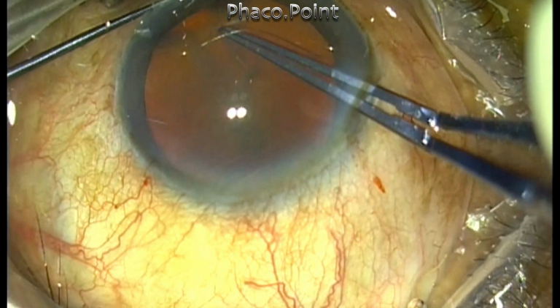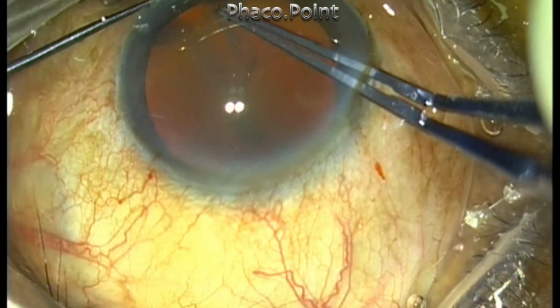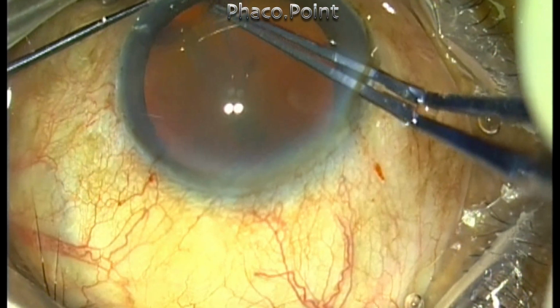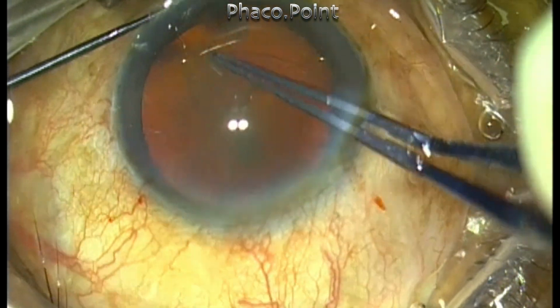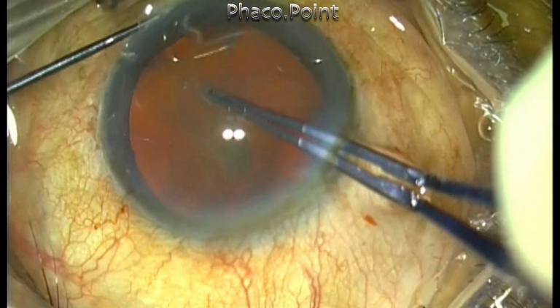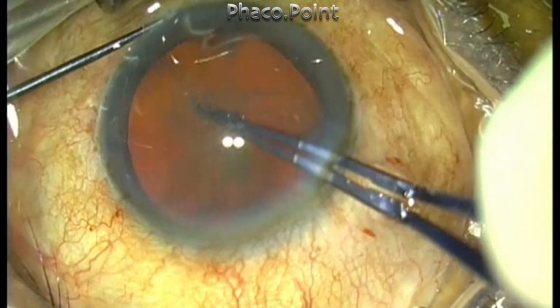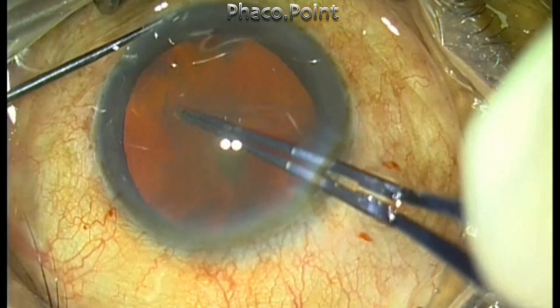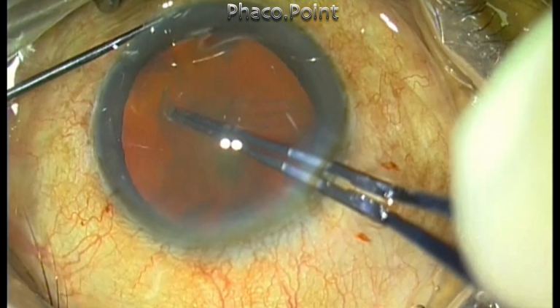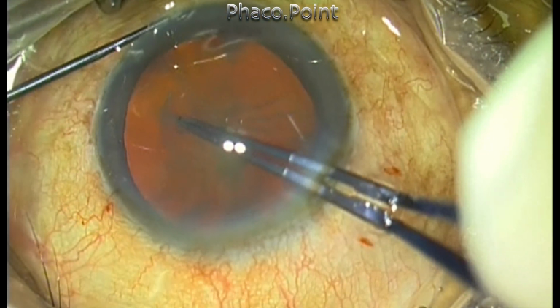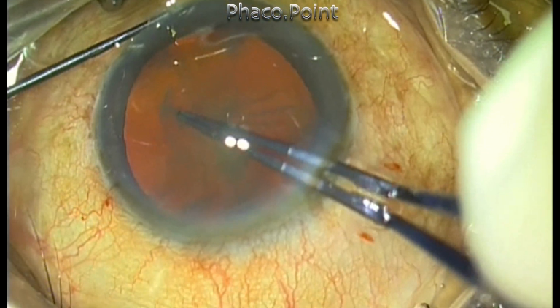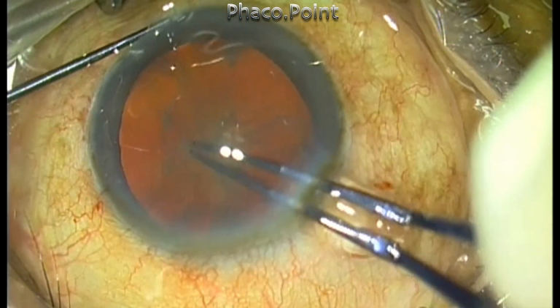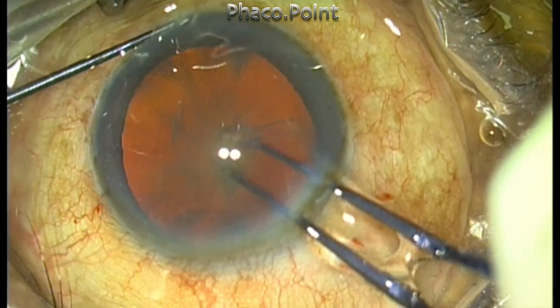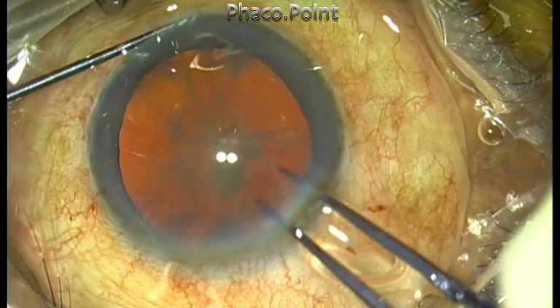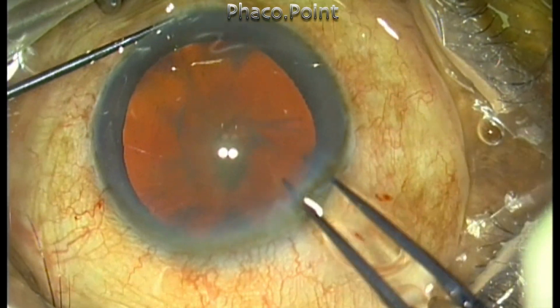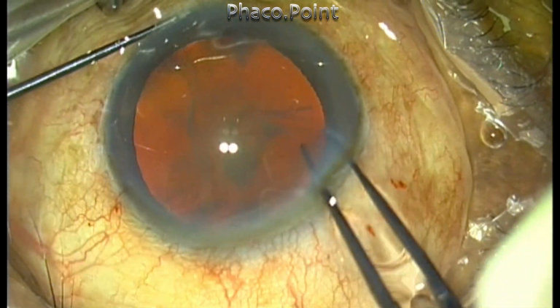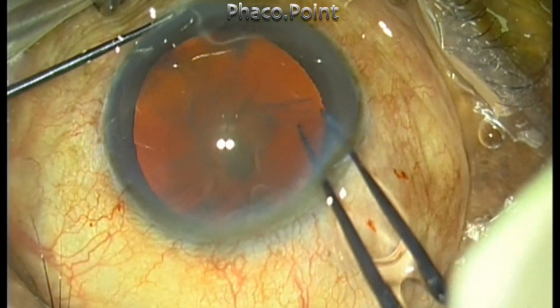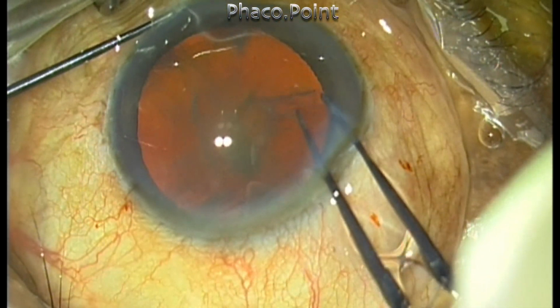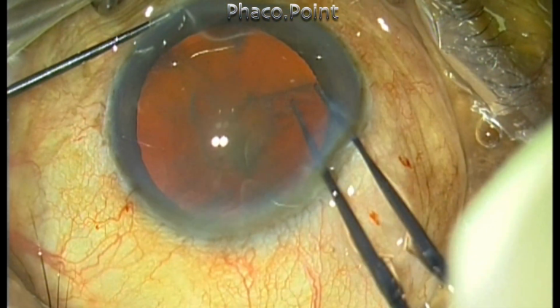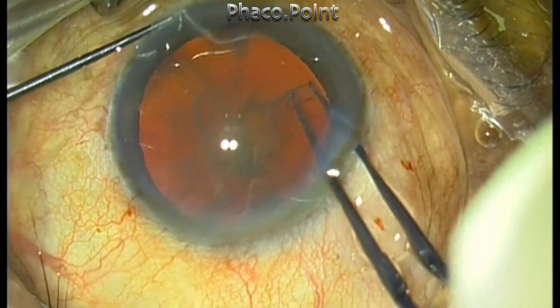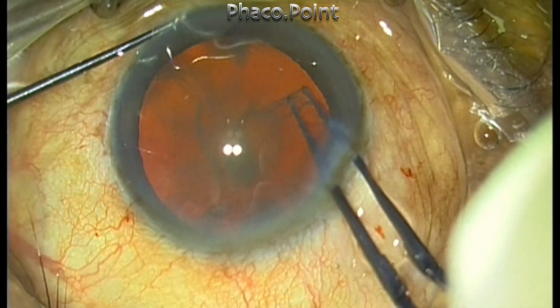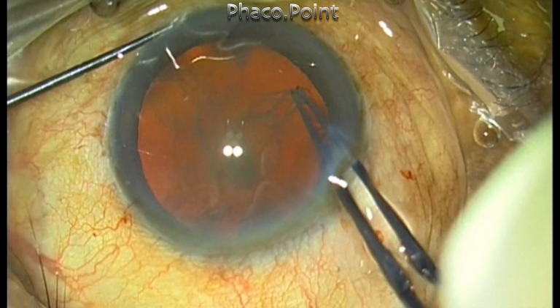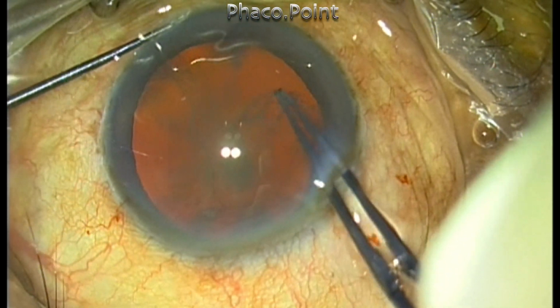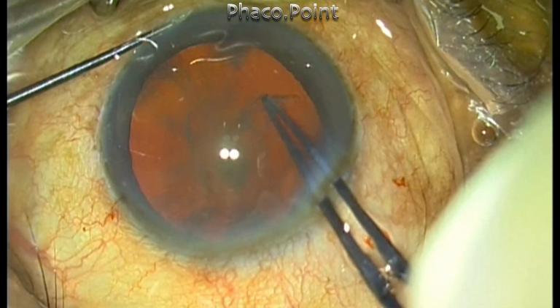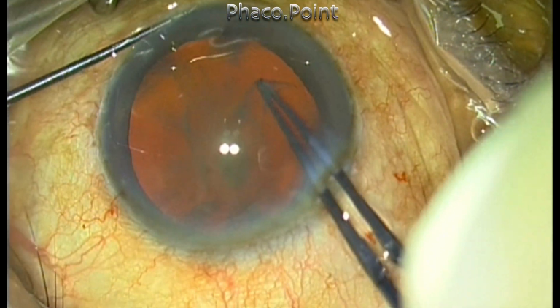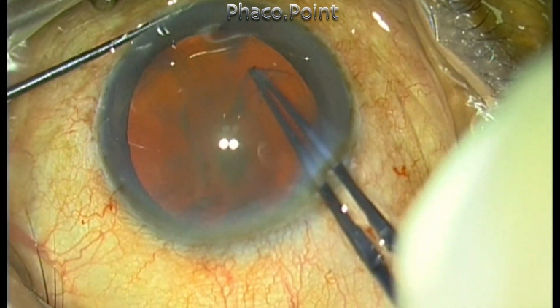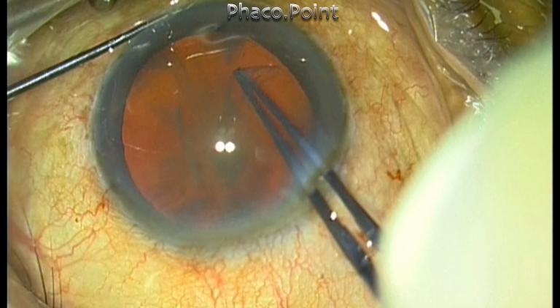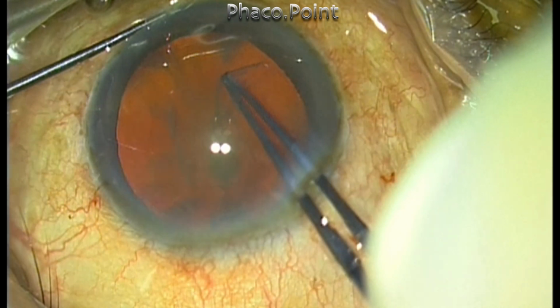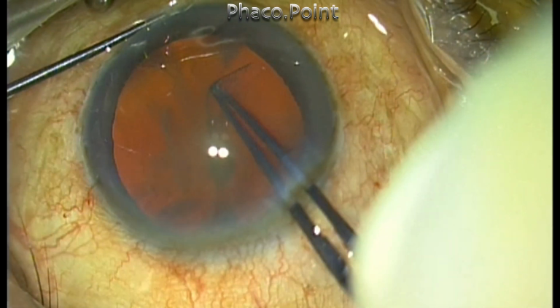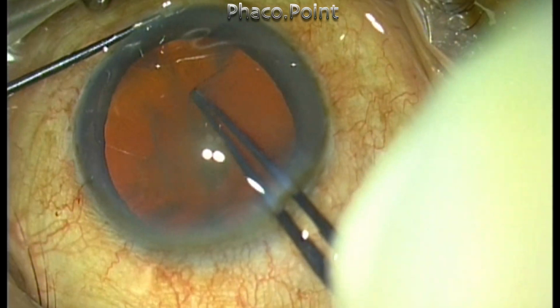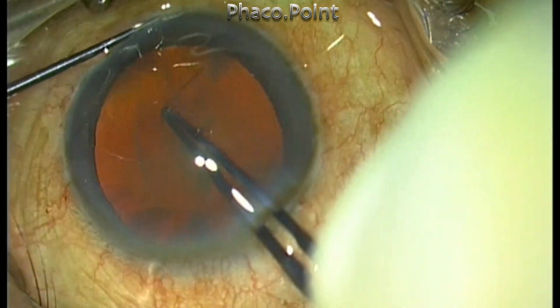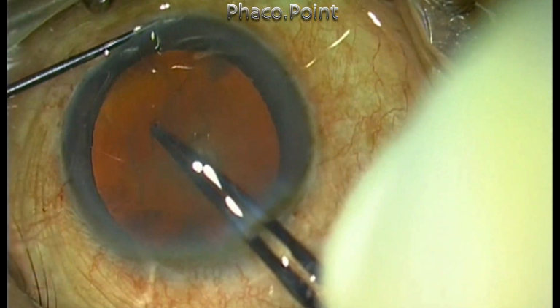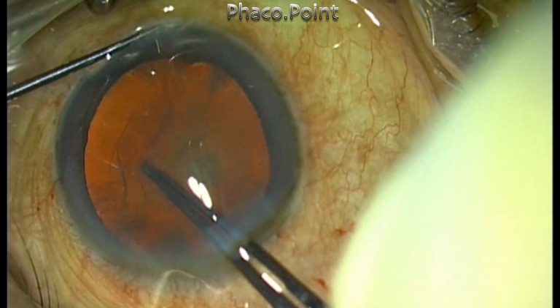With the help of a utero forceps, I have created the adequate size capsular rexes, which I'm happy with.